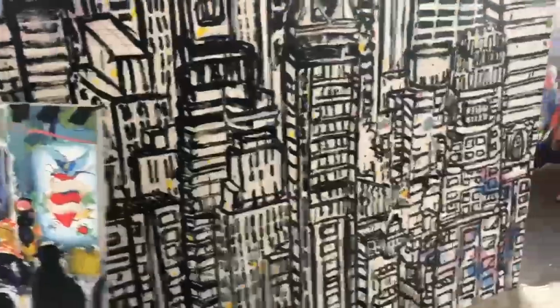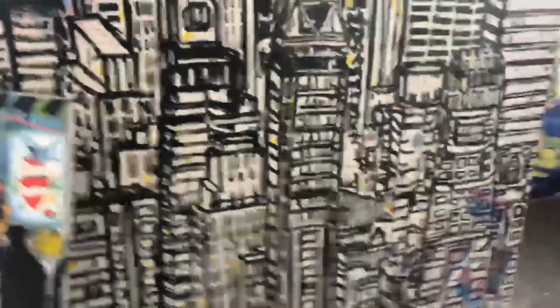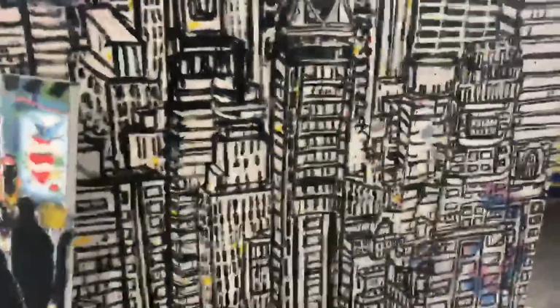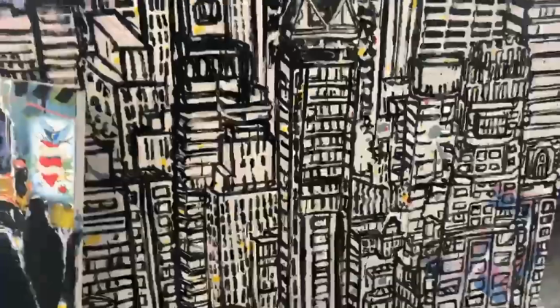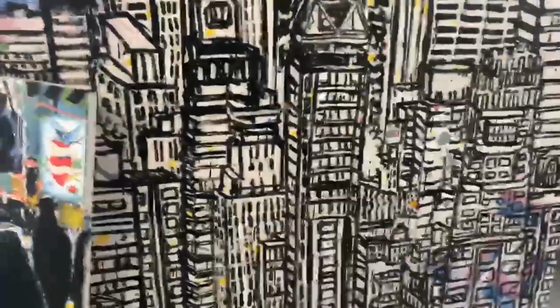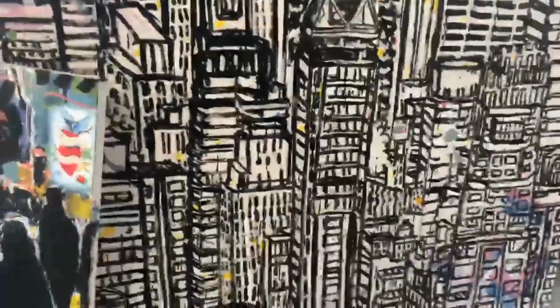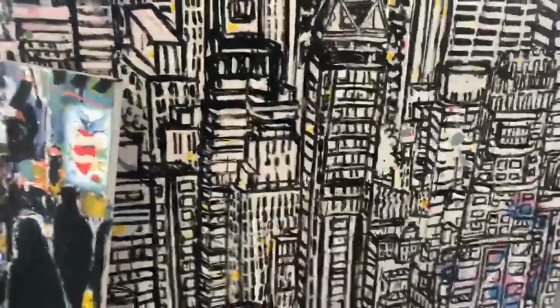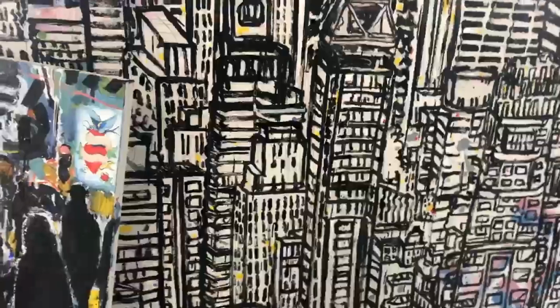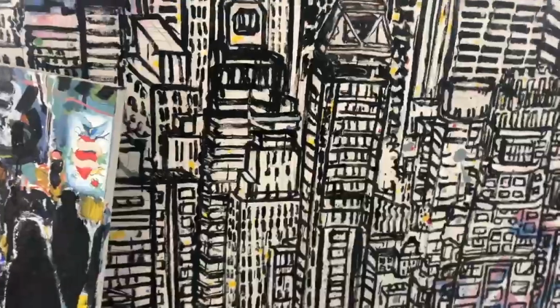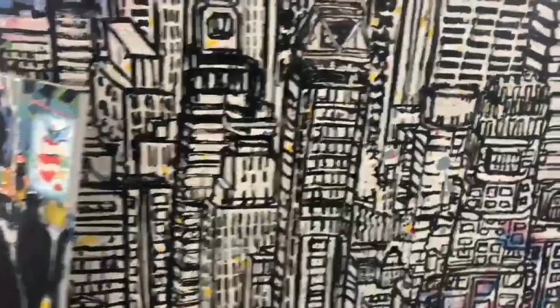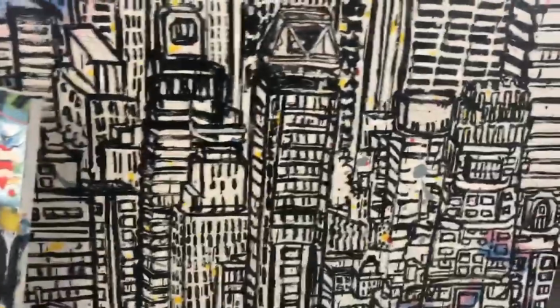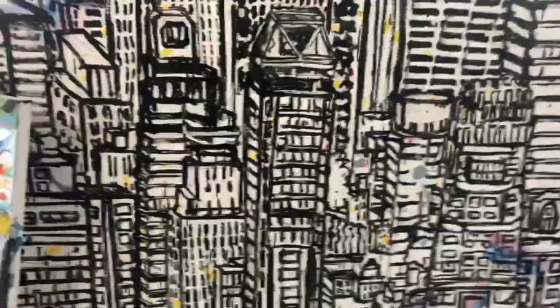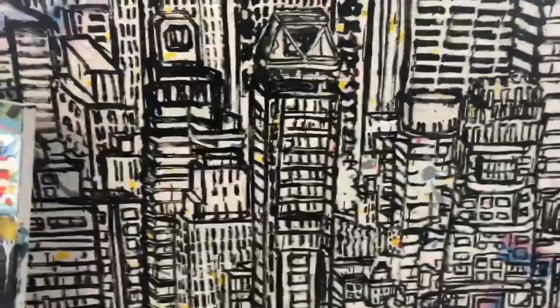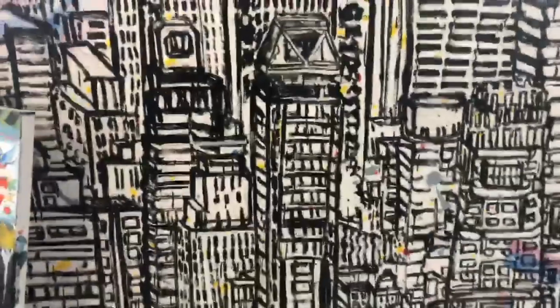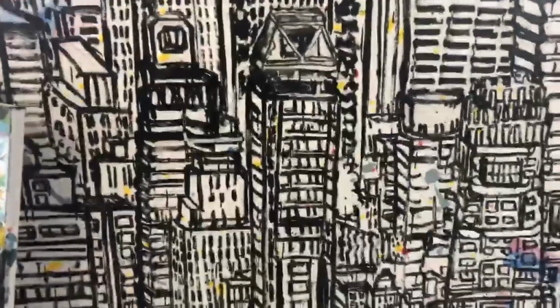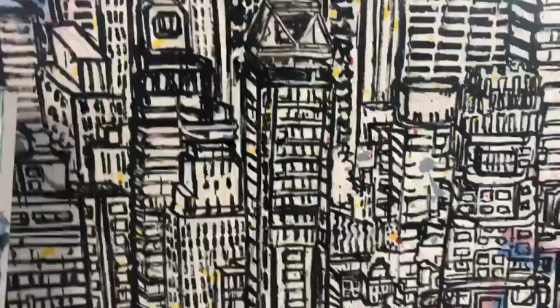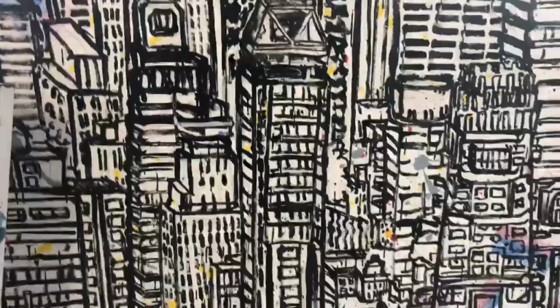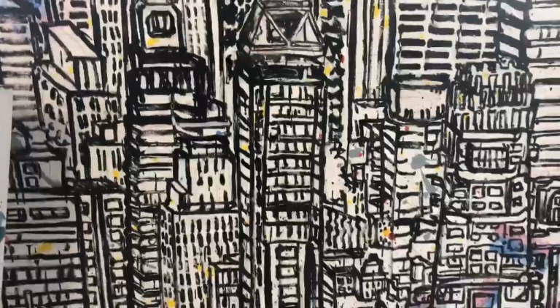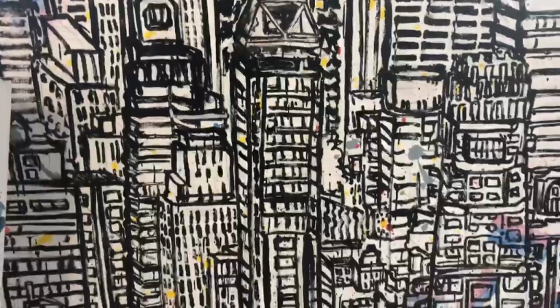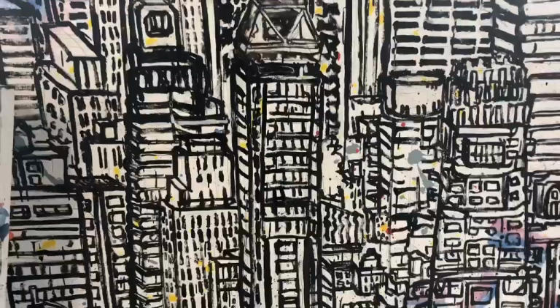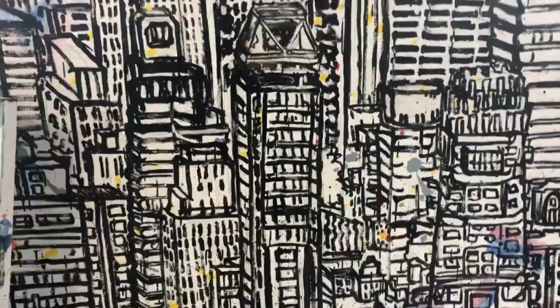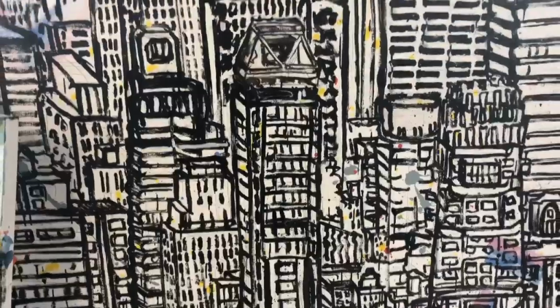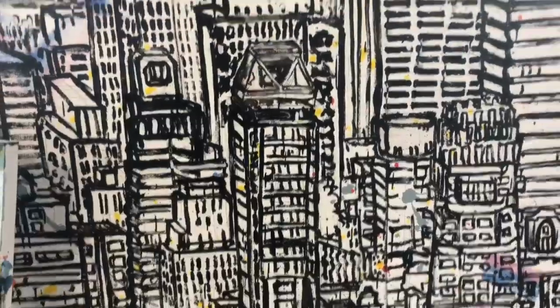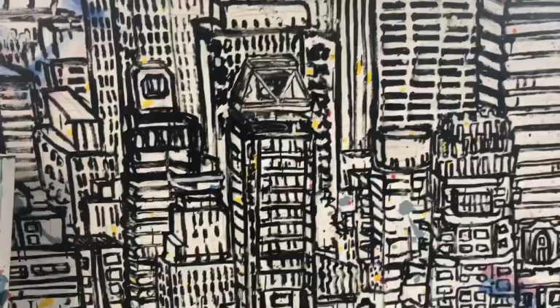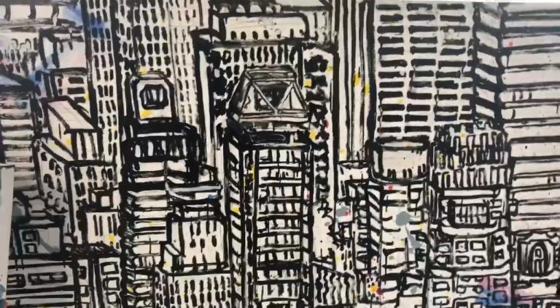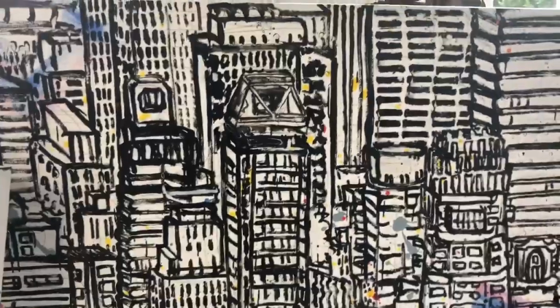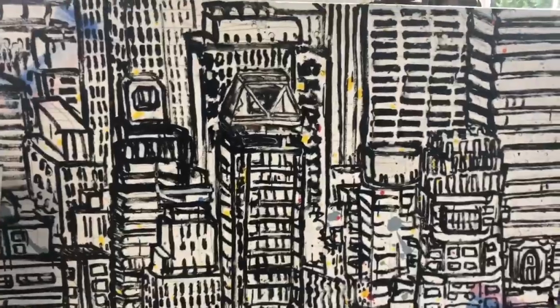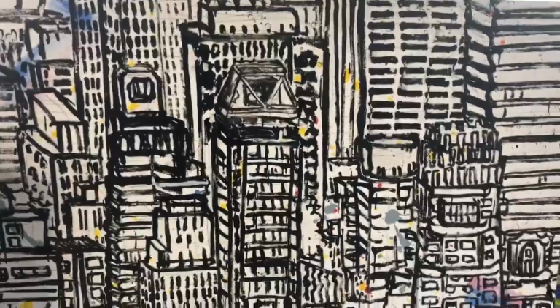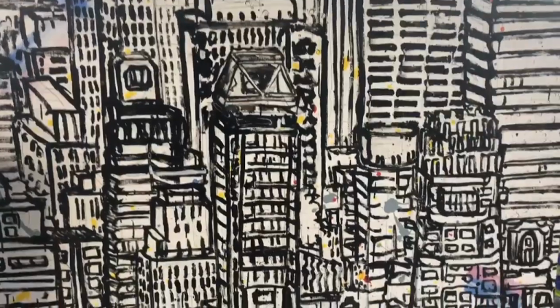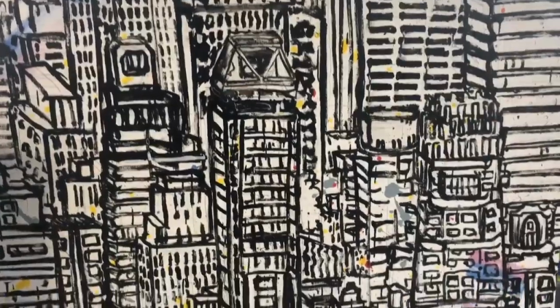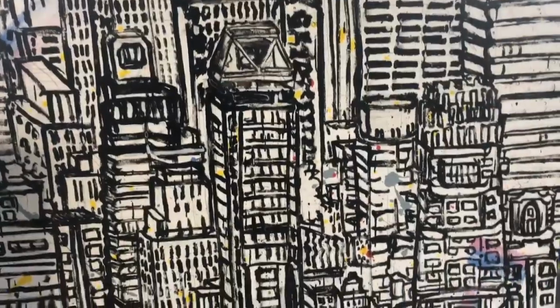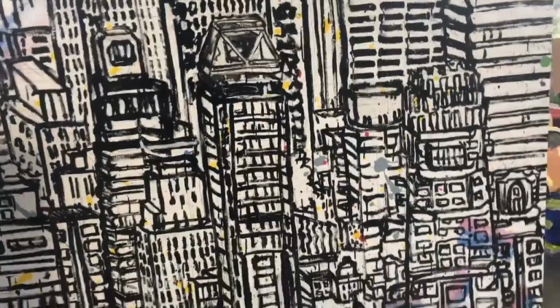Here is an all-over patterned picture of New York — all black and white with a little bit of color.